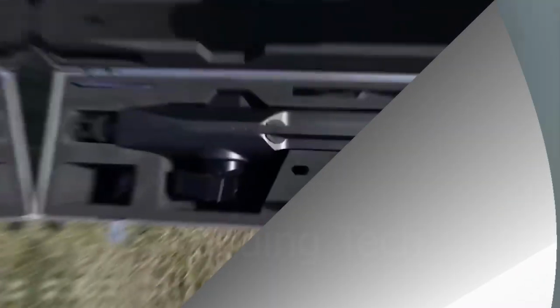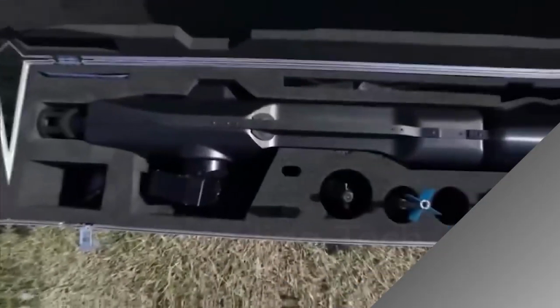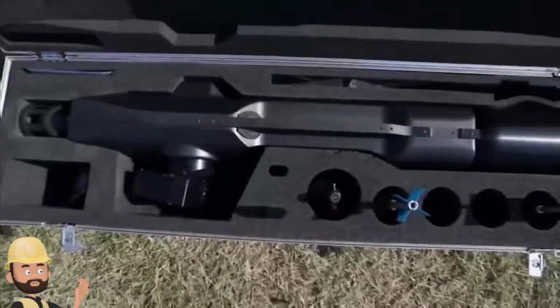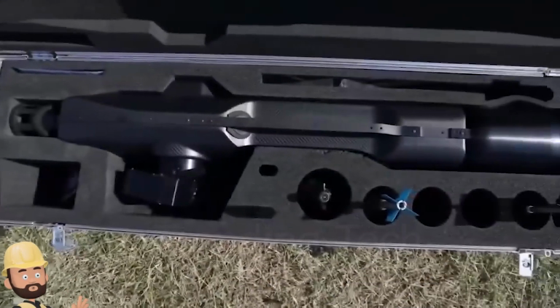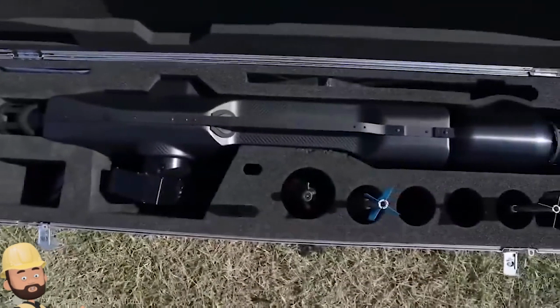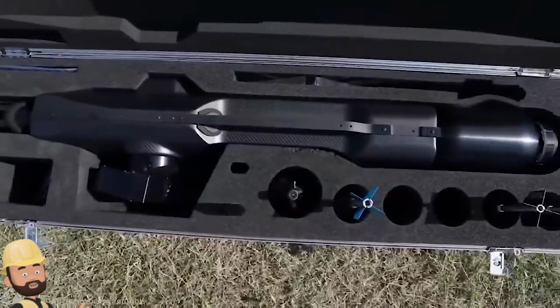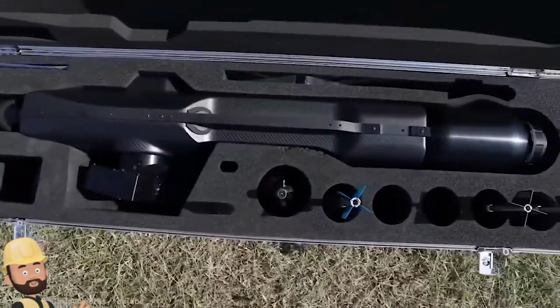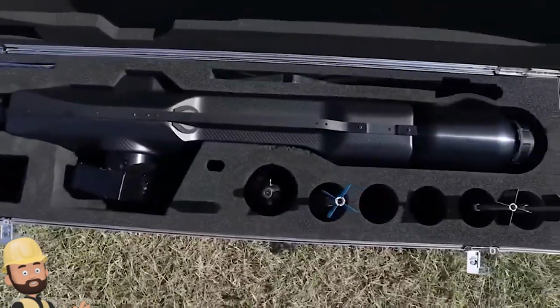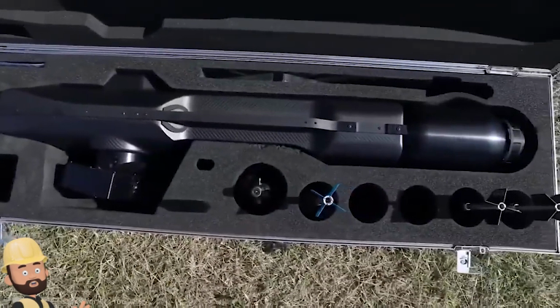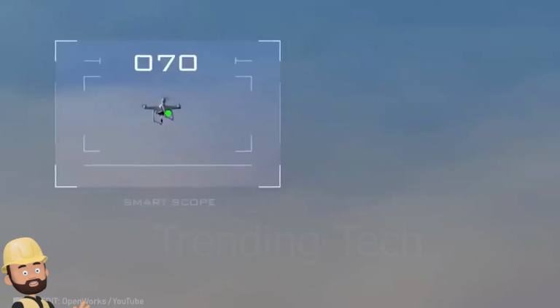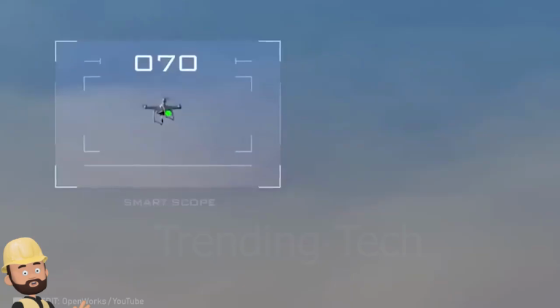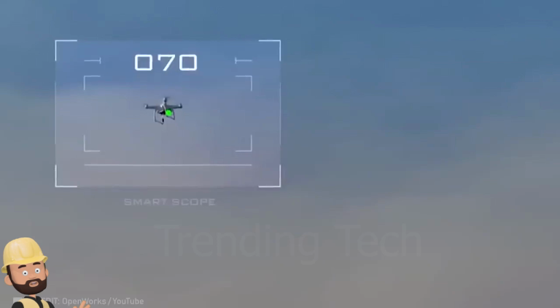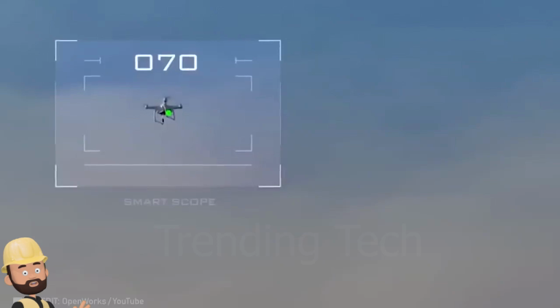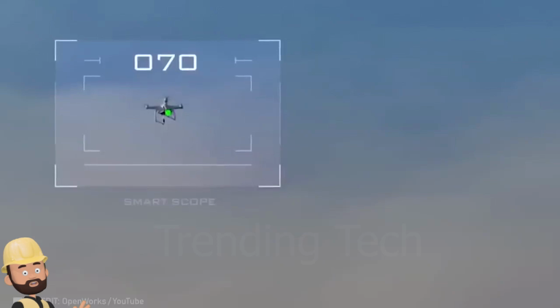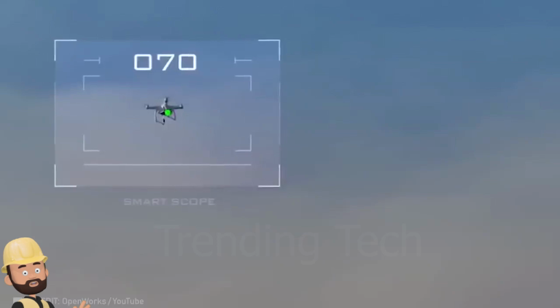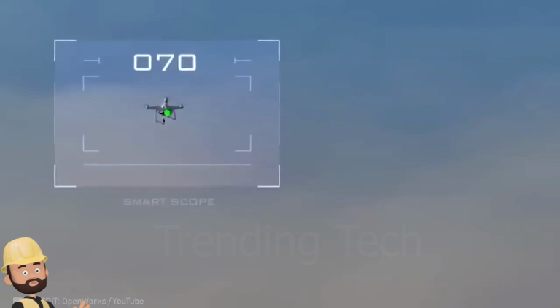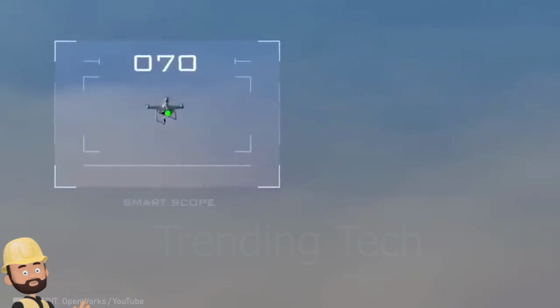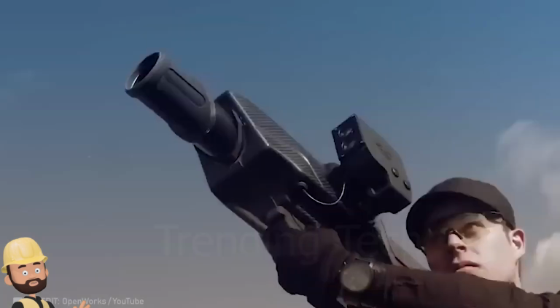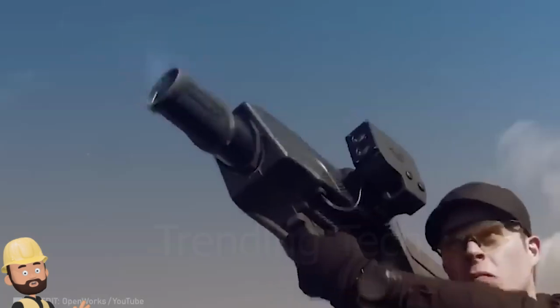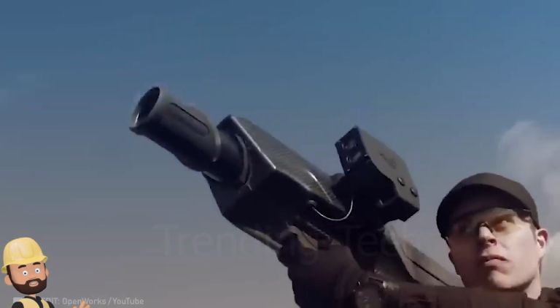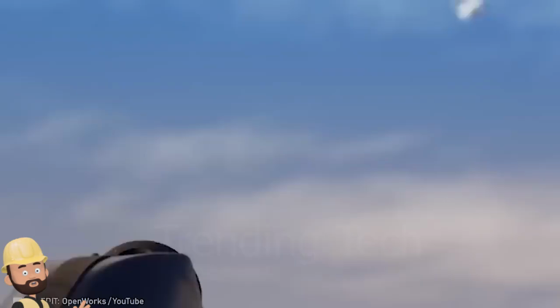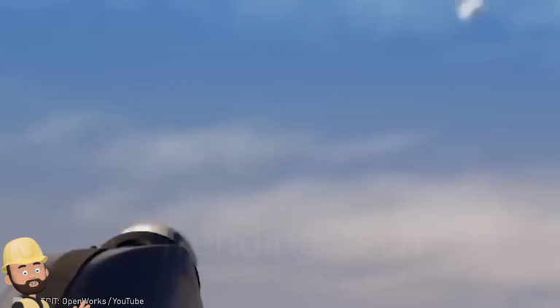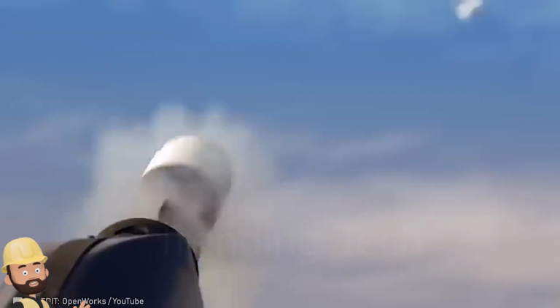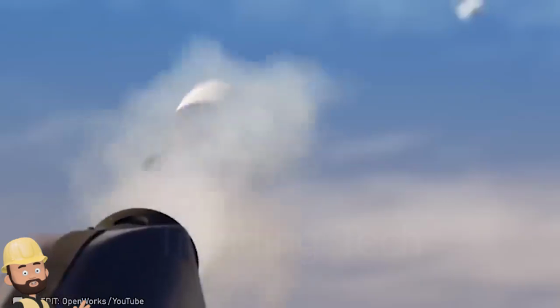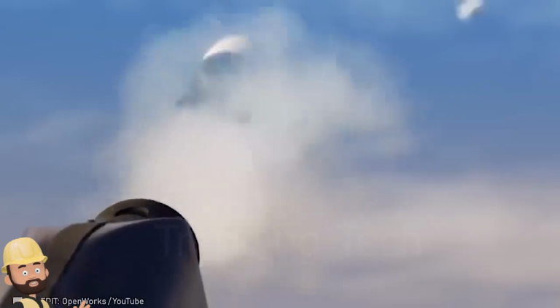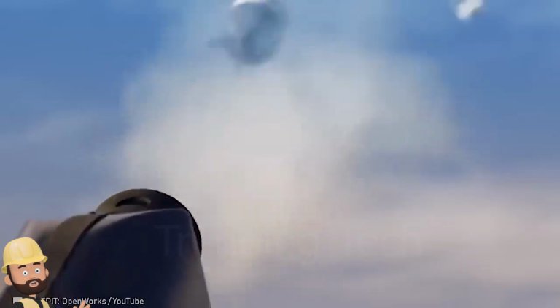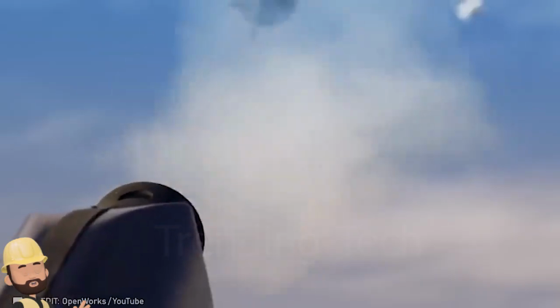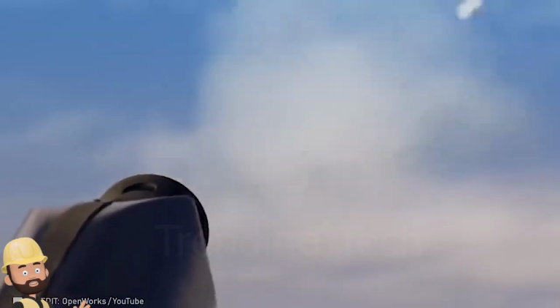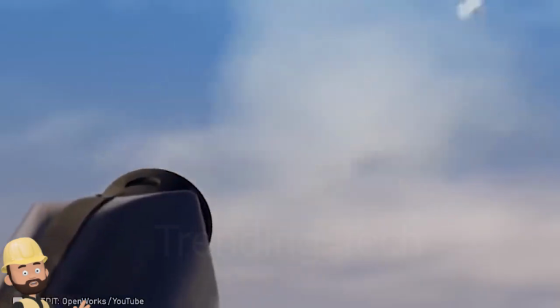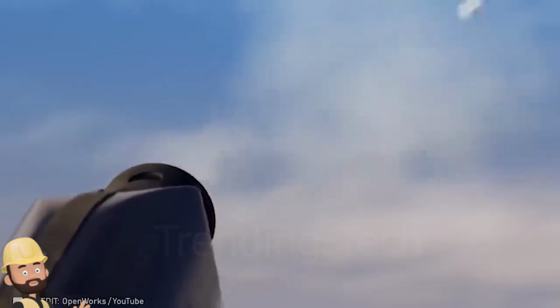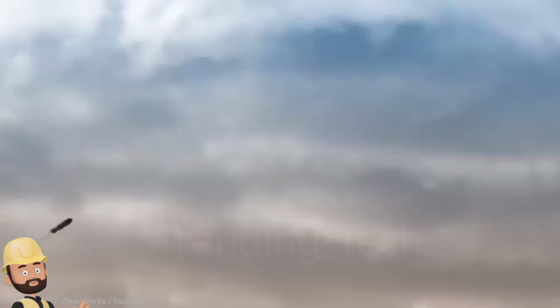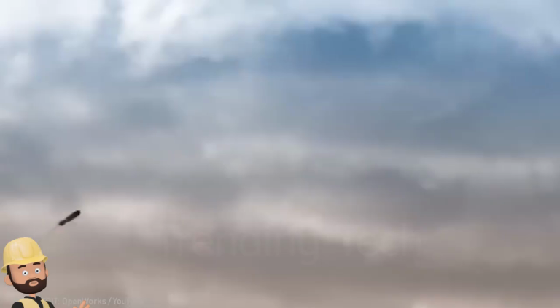Witness the sheer power of the skywalk cannon for accurately targeting and neutralizing drones.